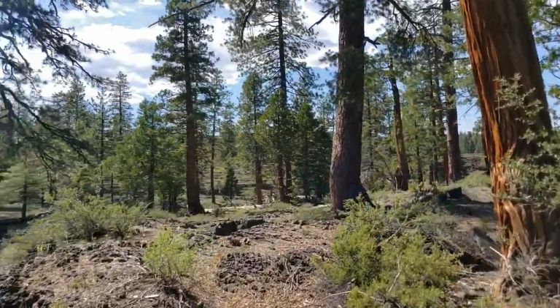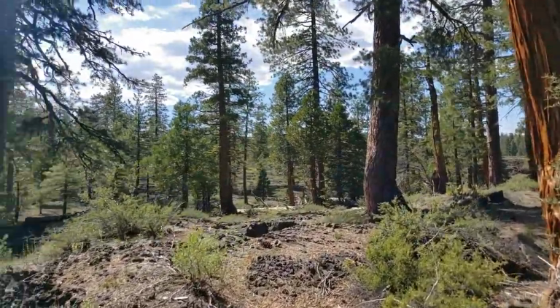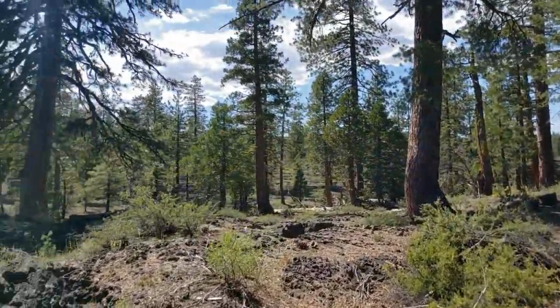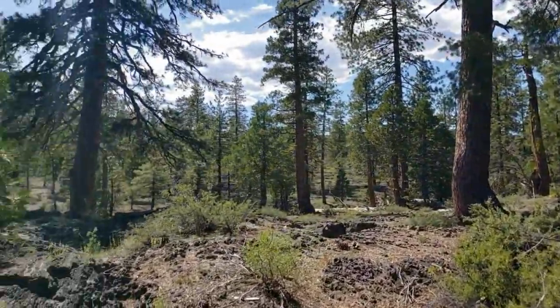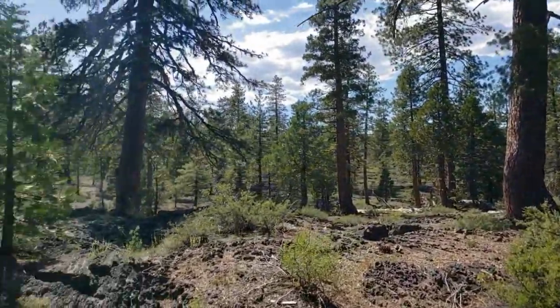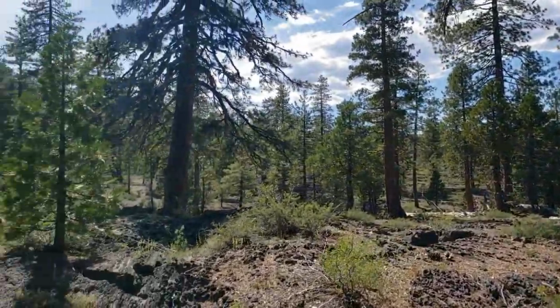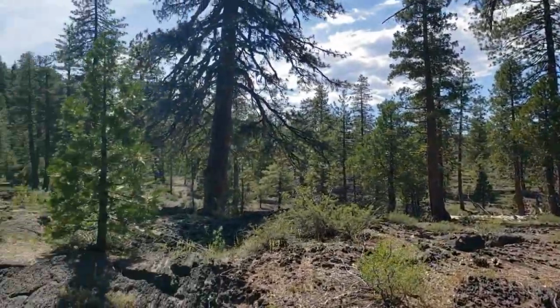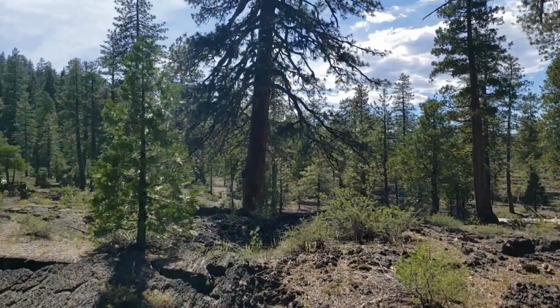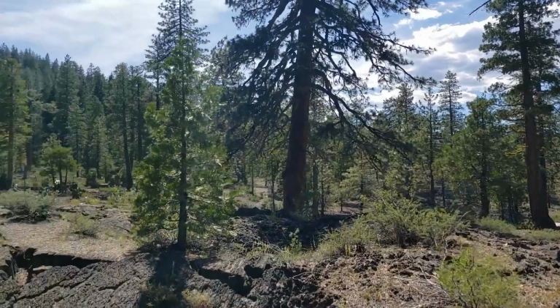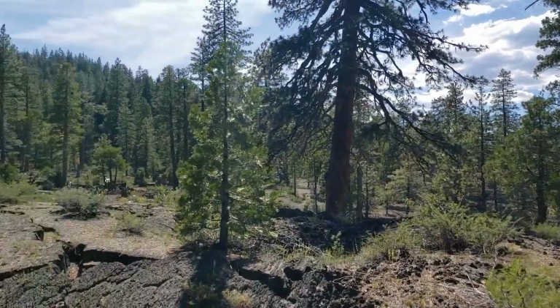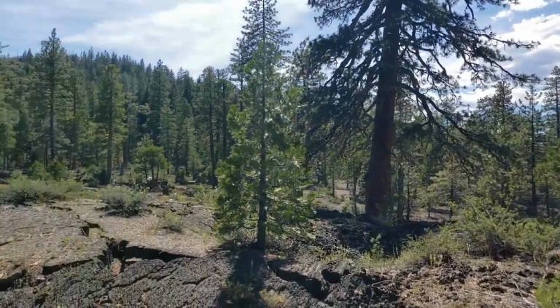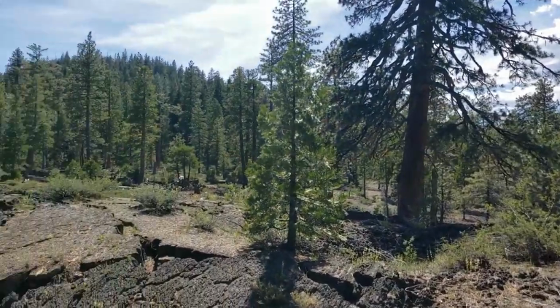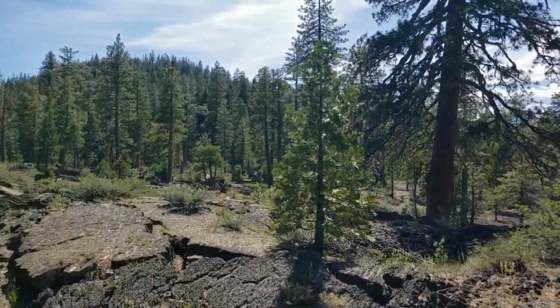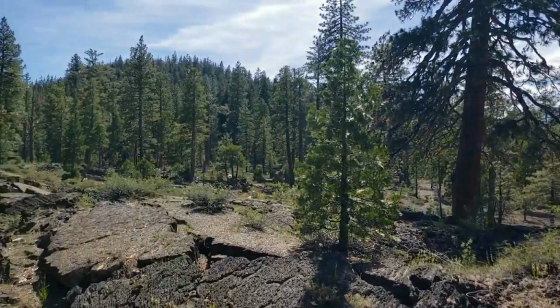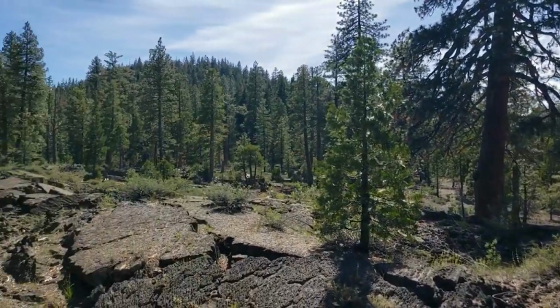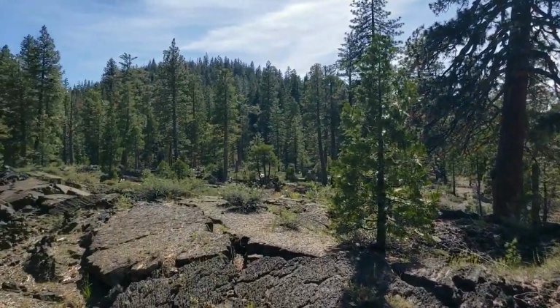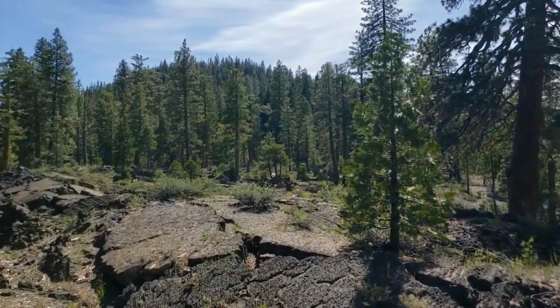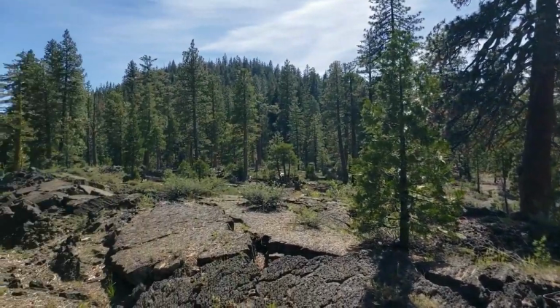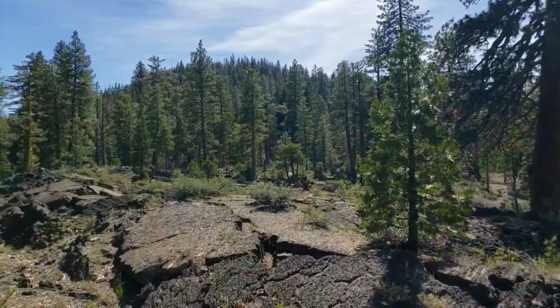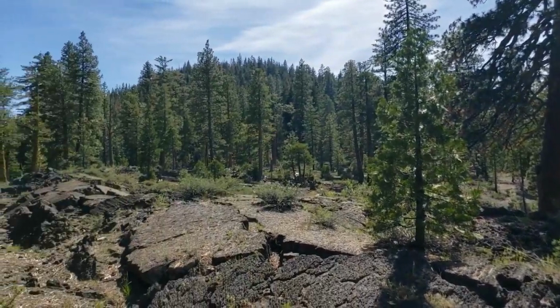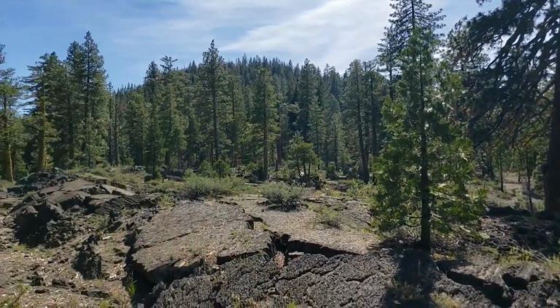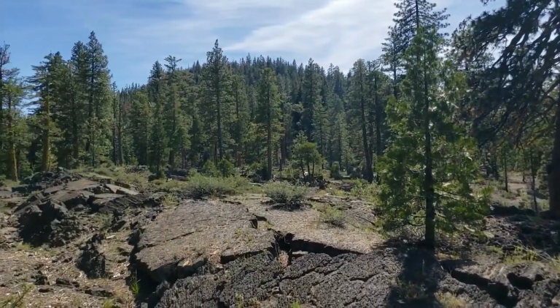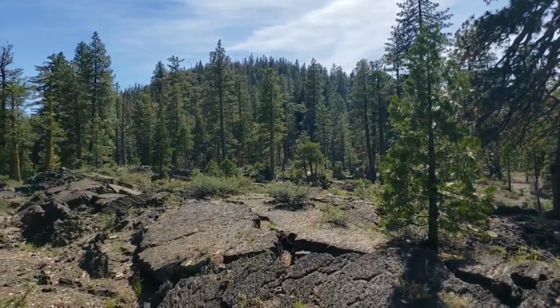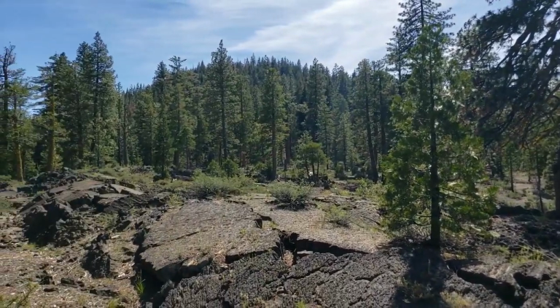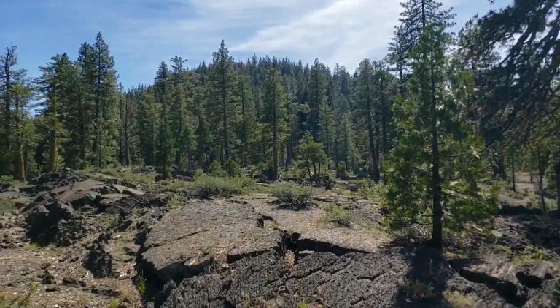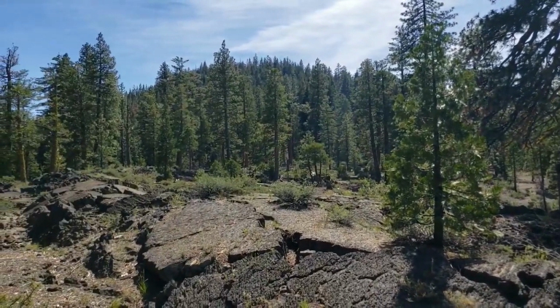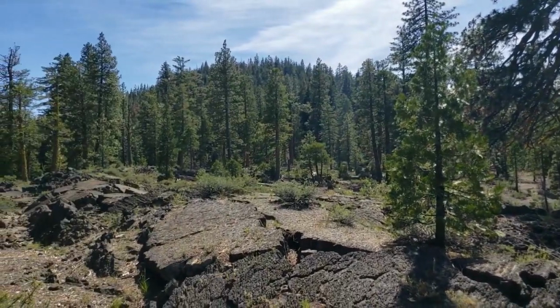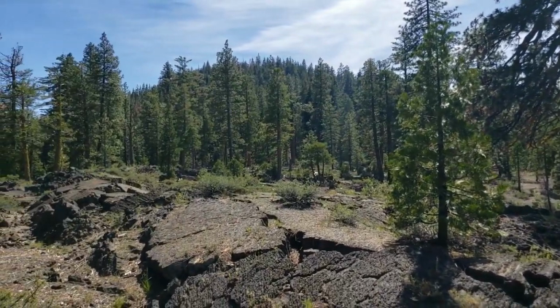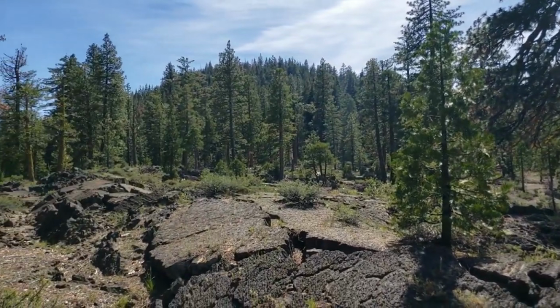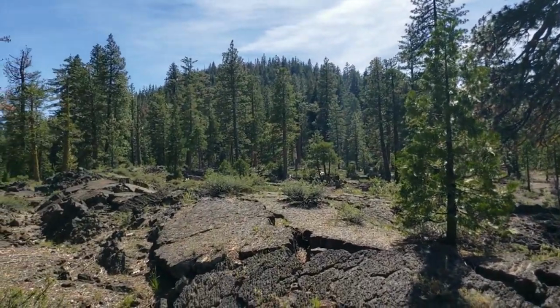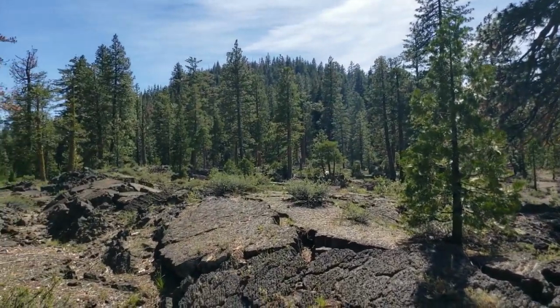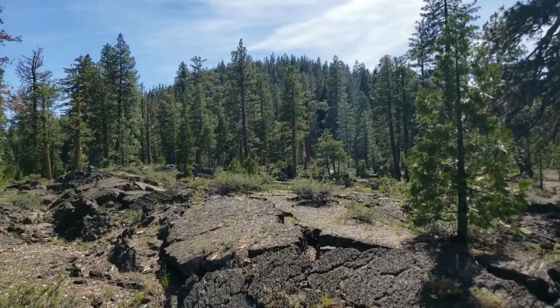Look at the cracks in the soil and see how the rocks have been pushed up. Now you can see it better. Anyway, thank you for watching!